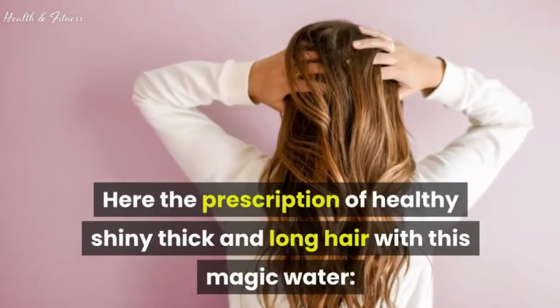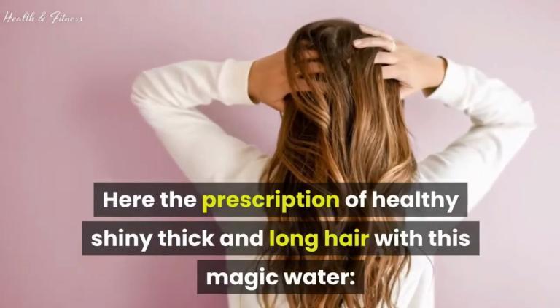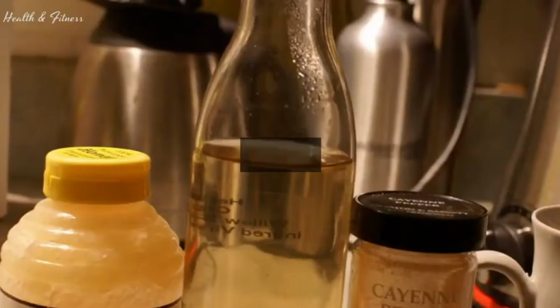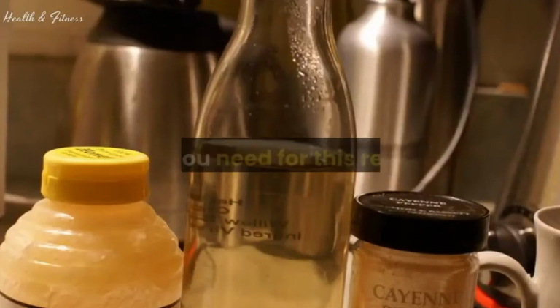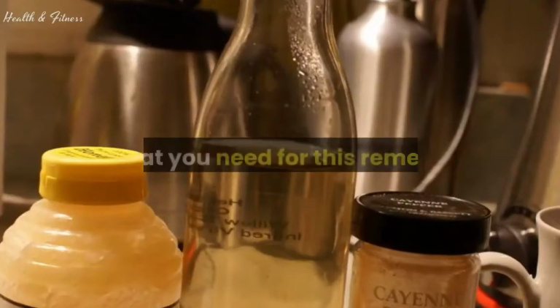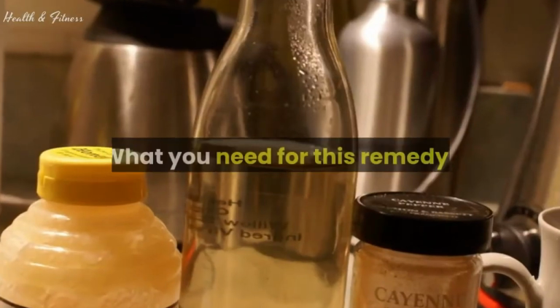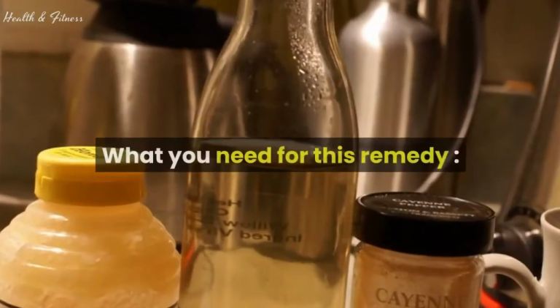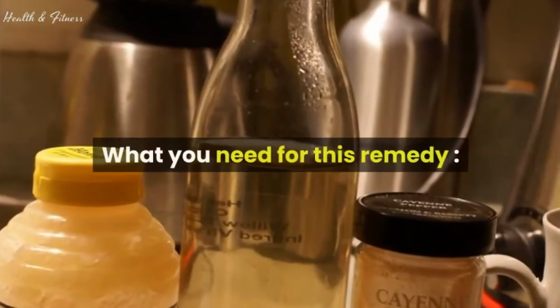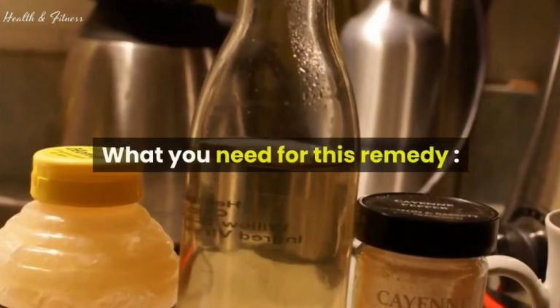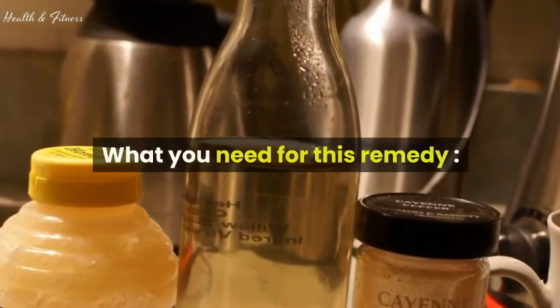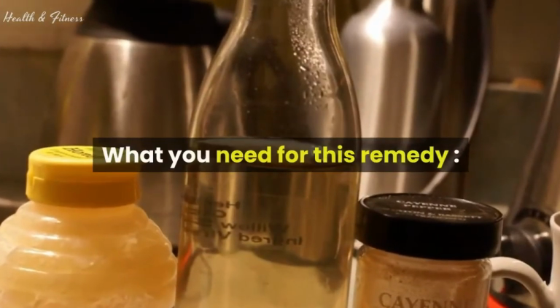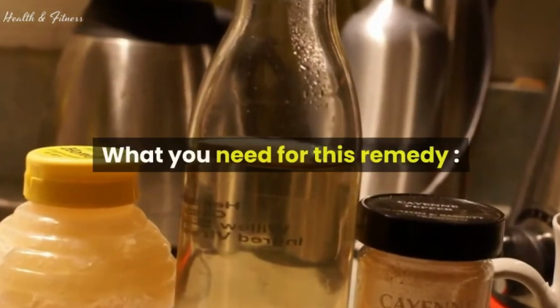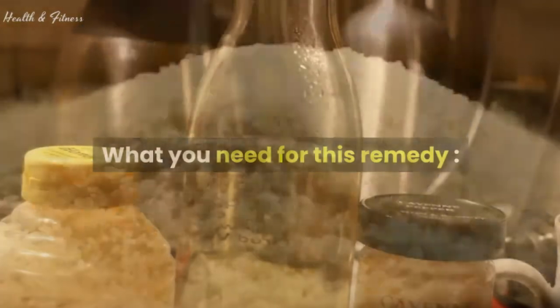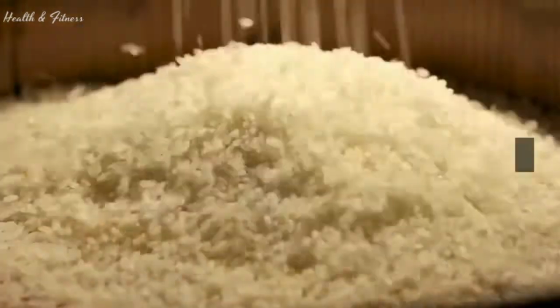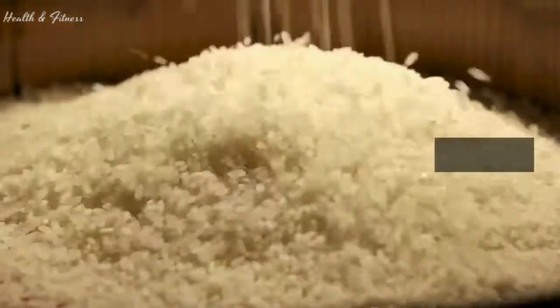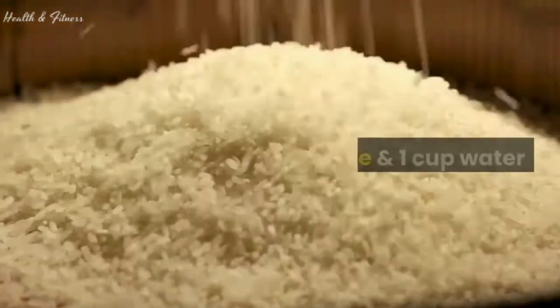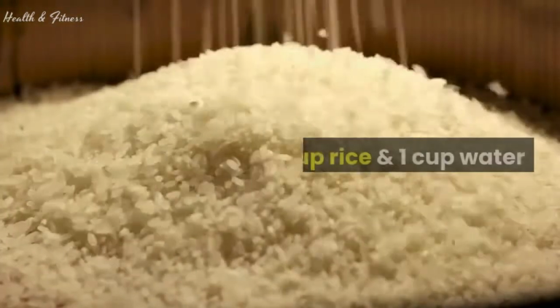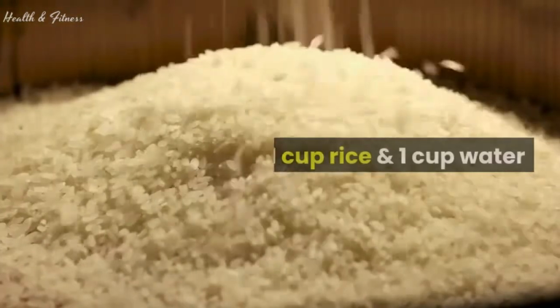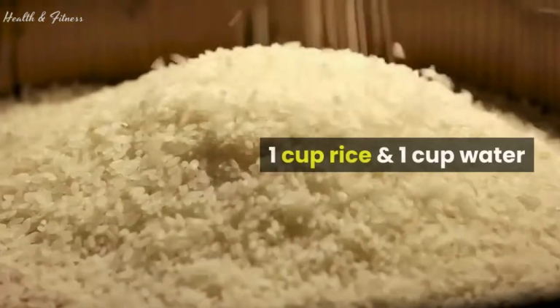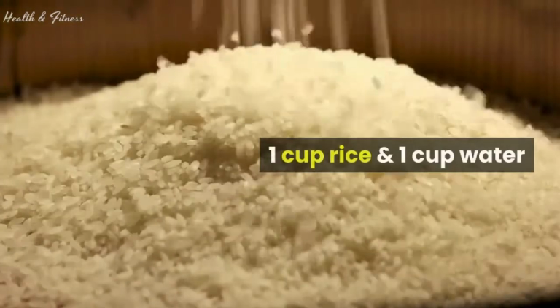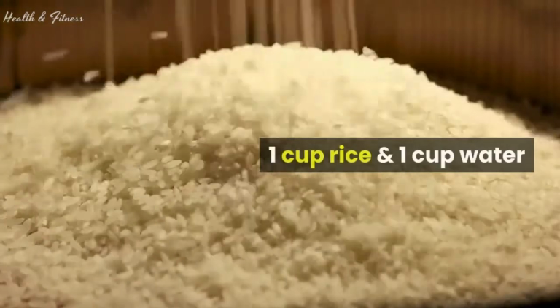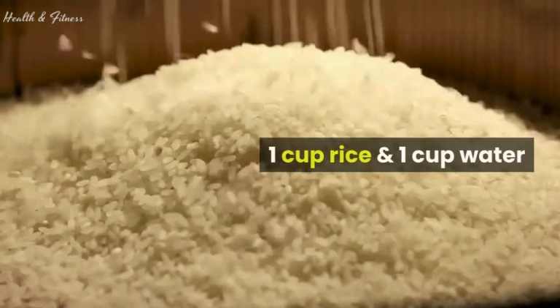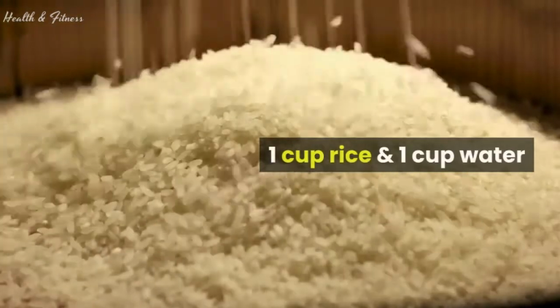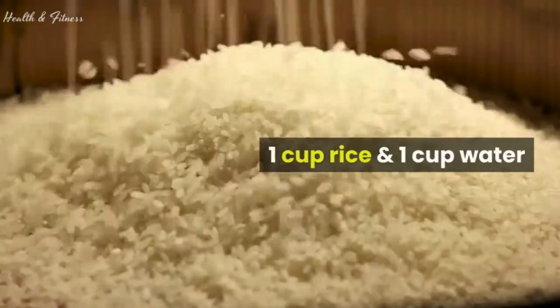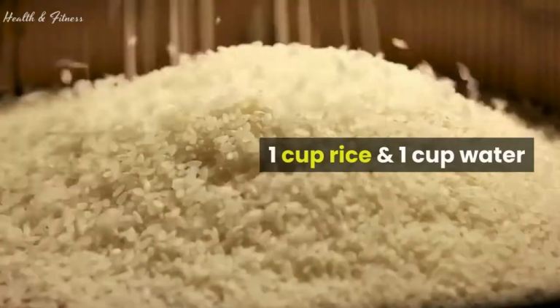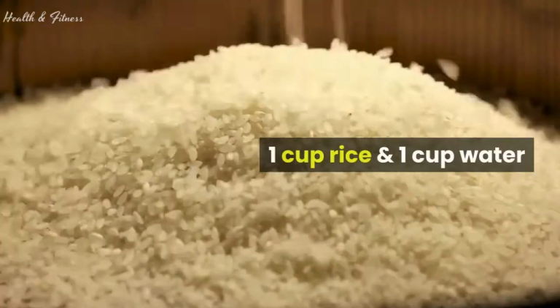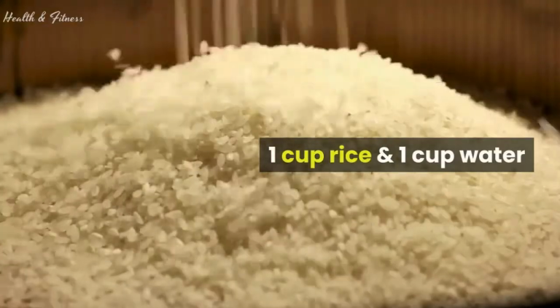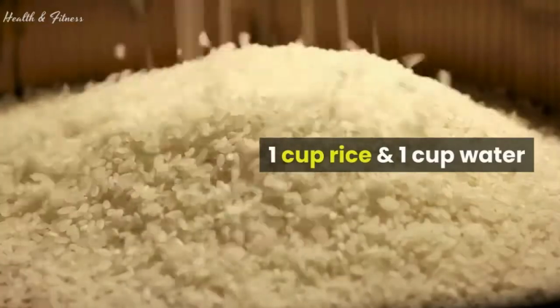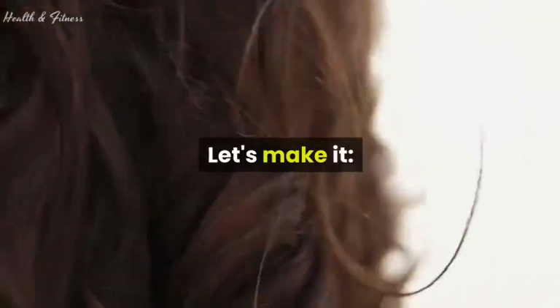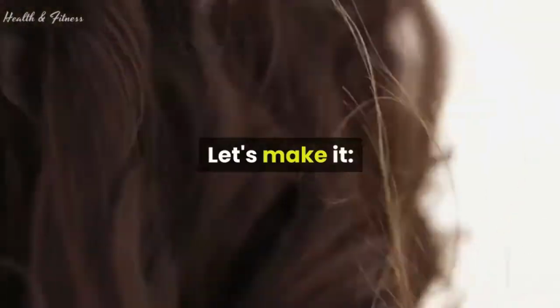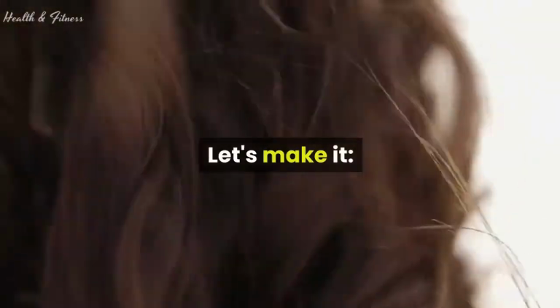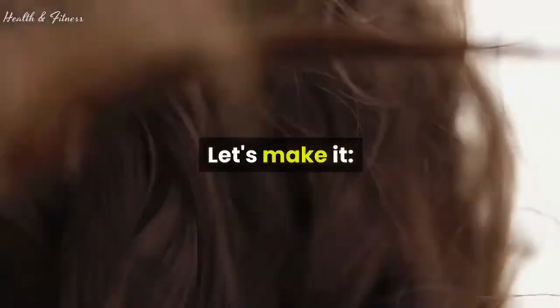What you need for this remedy: 1 cup rice and 1 cup water. Let's make it.